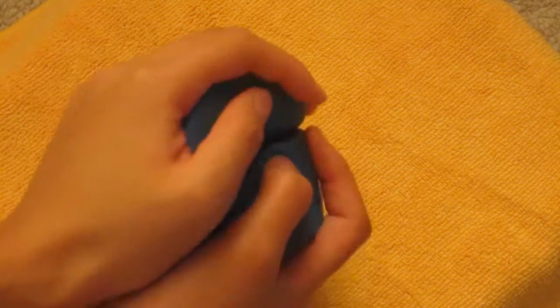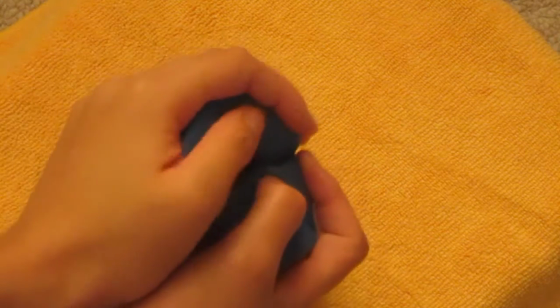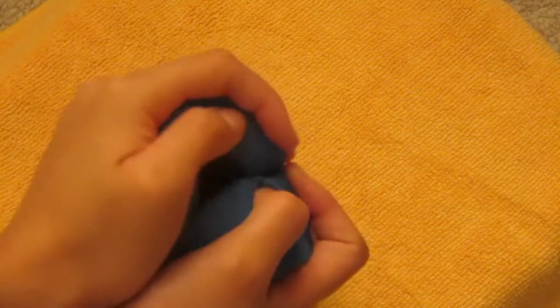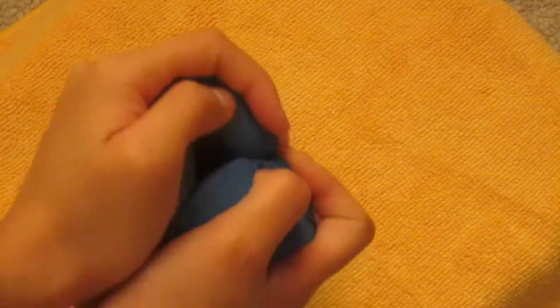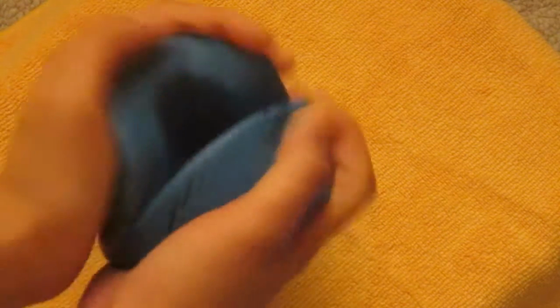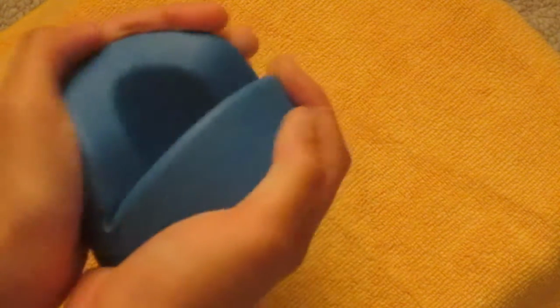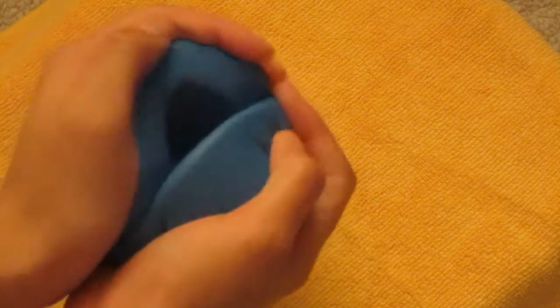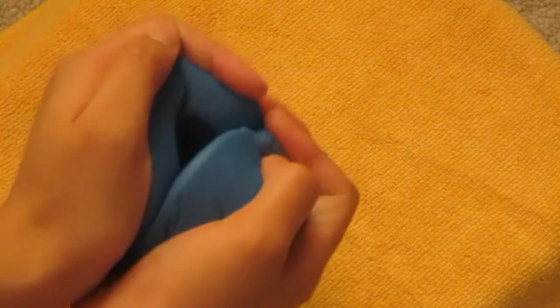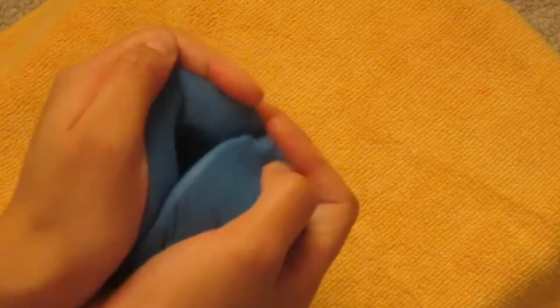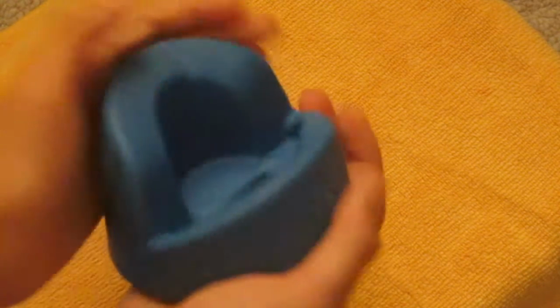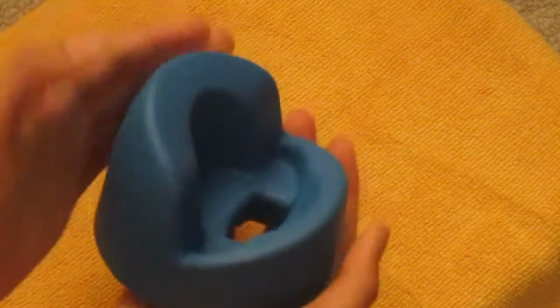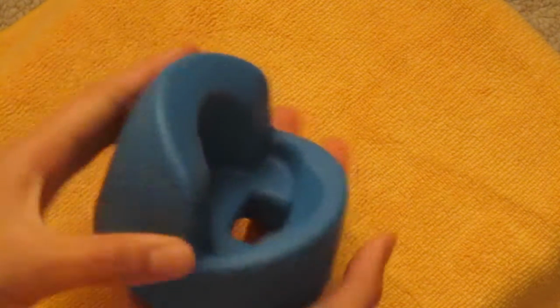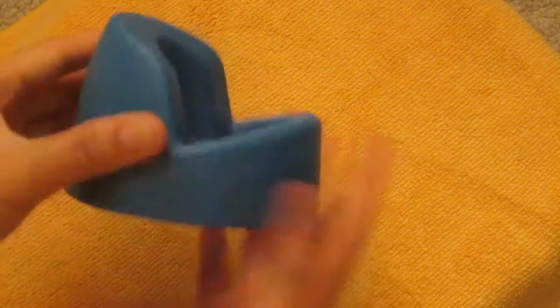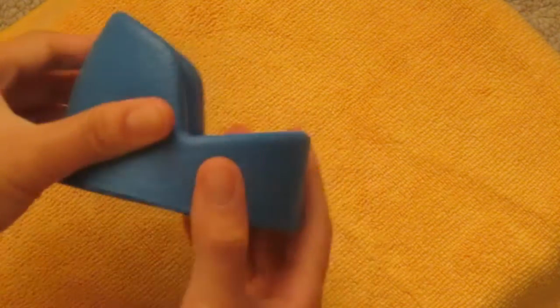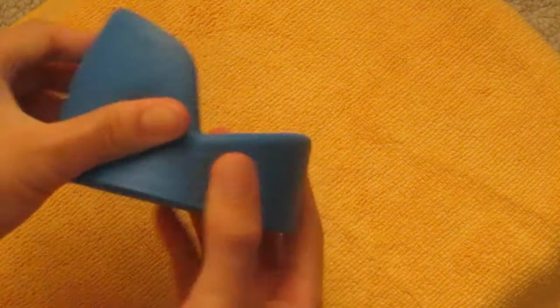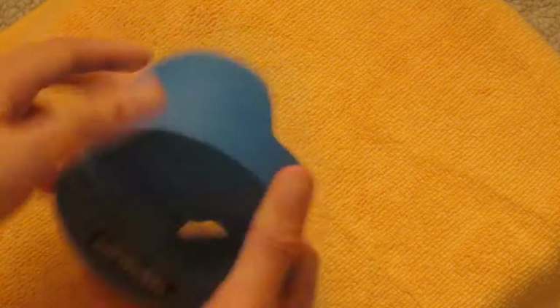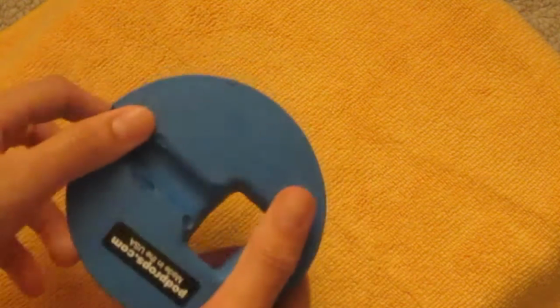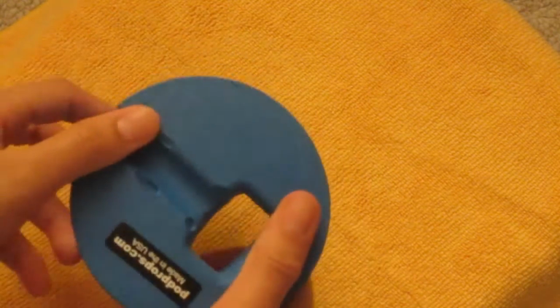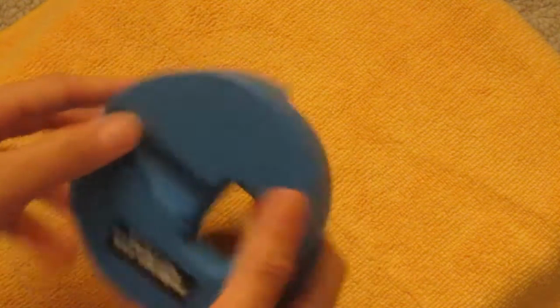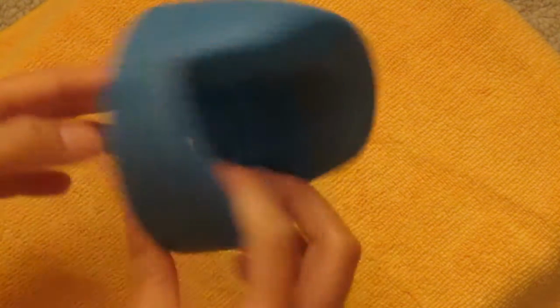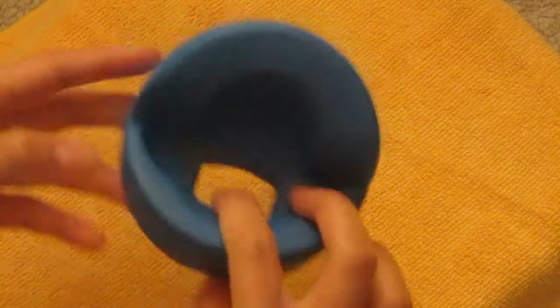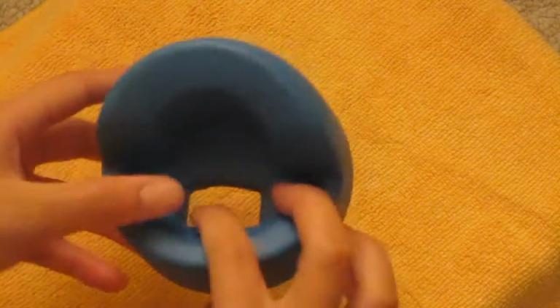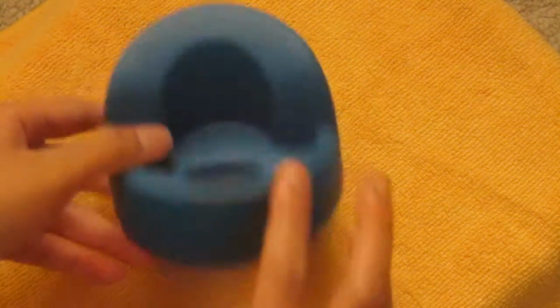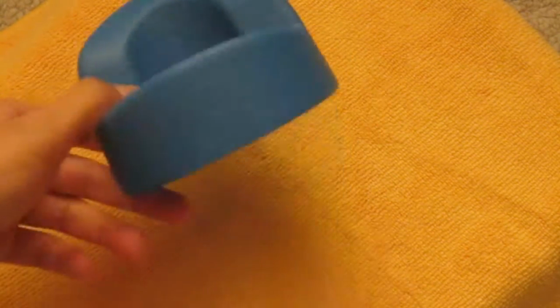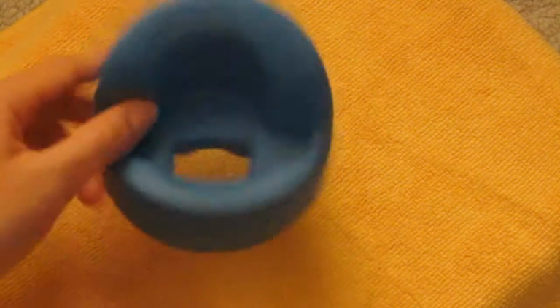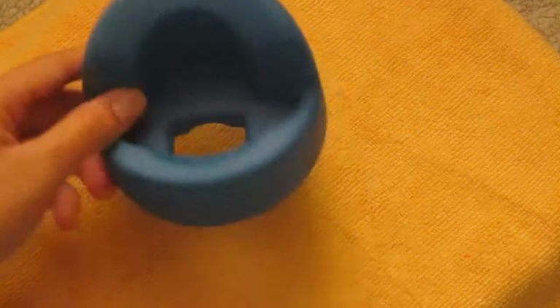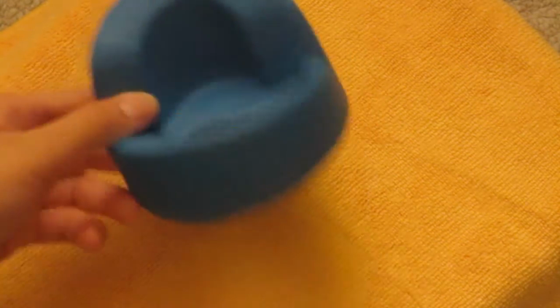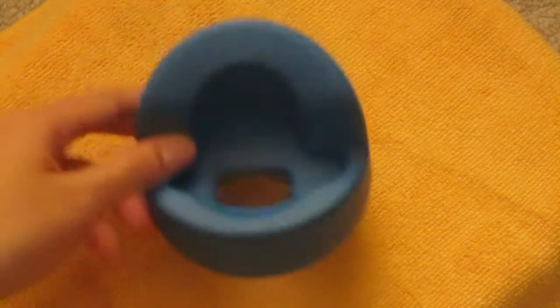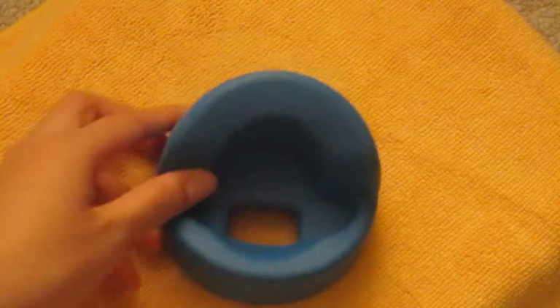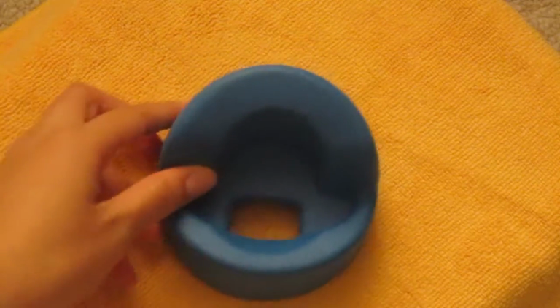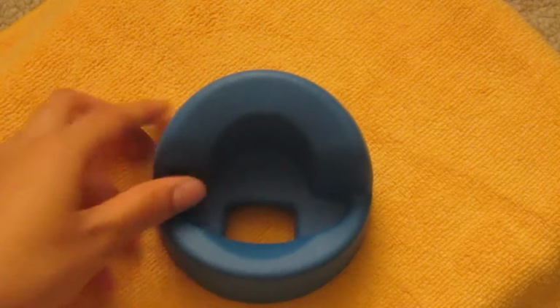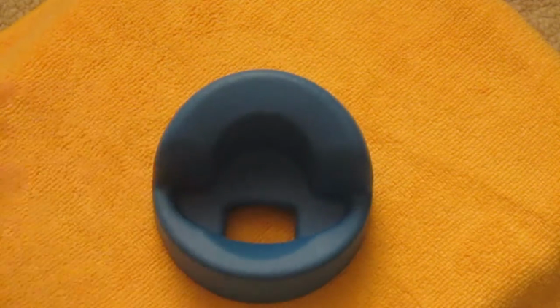You know, it fits, it can scrunch up. It's very compact and easy to bring with you.